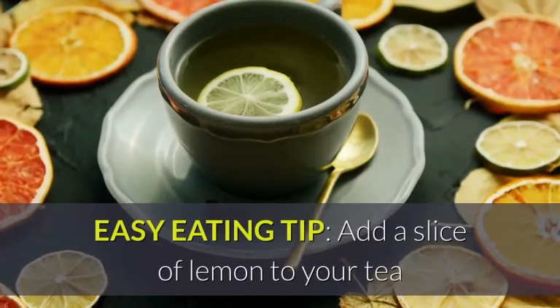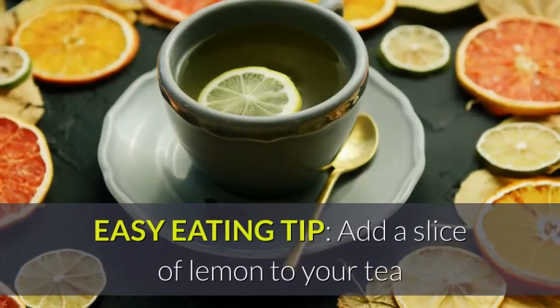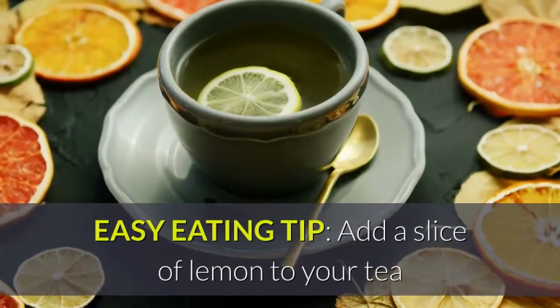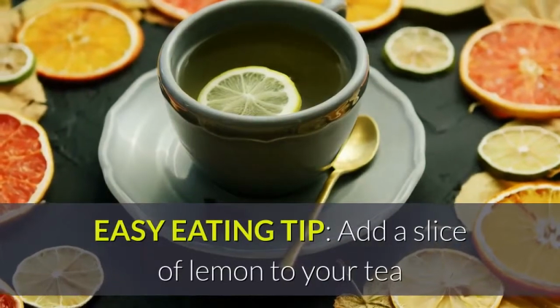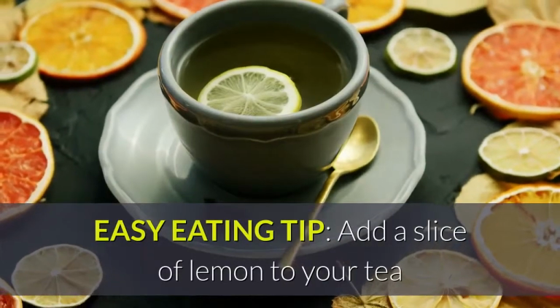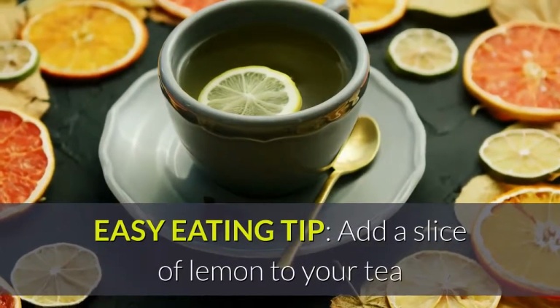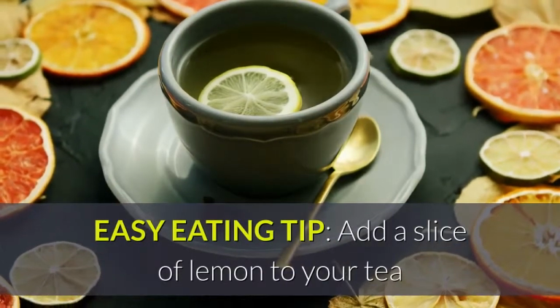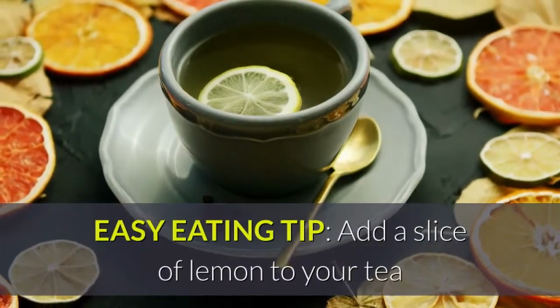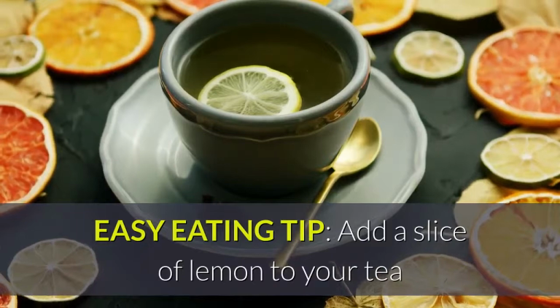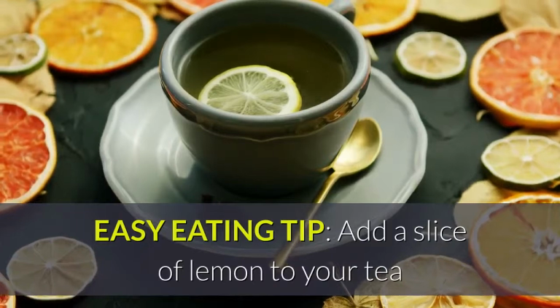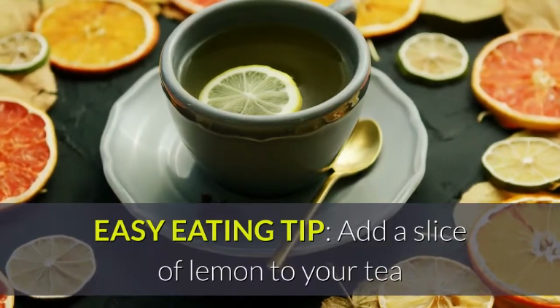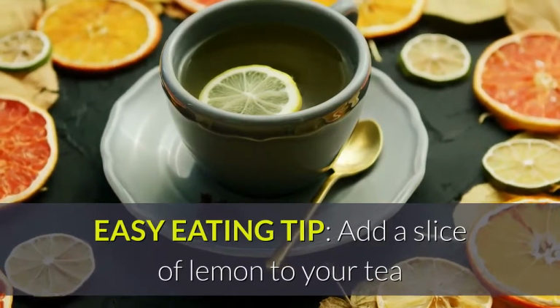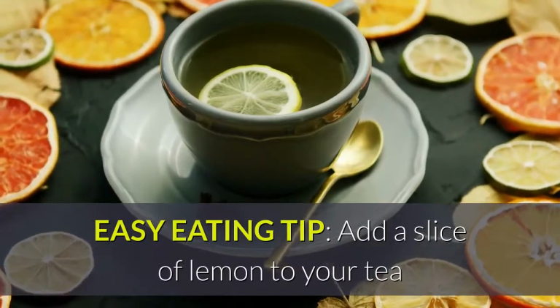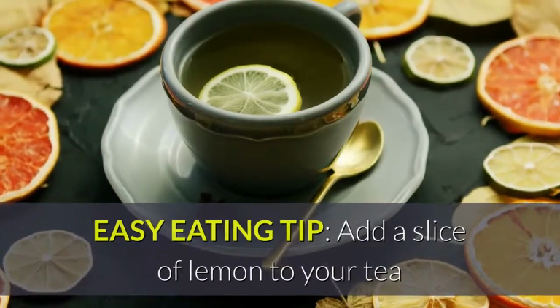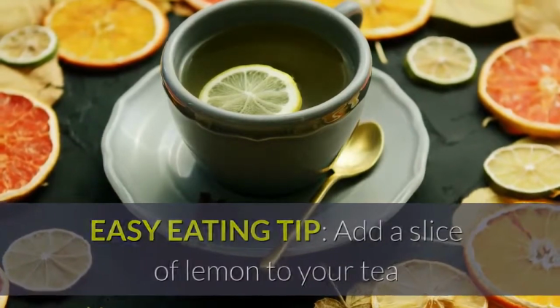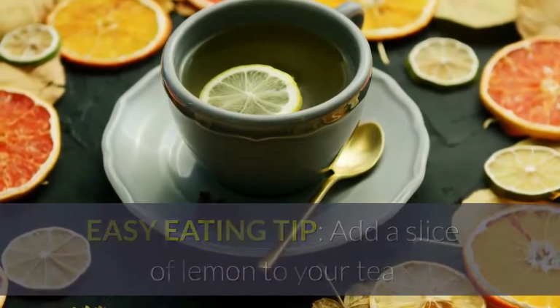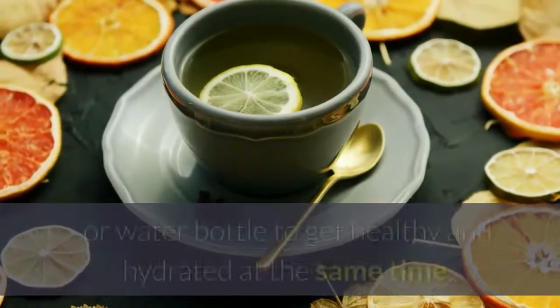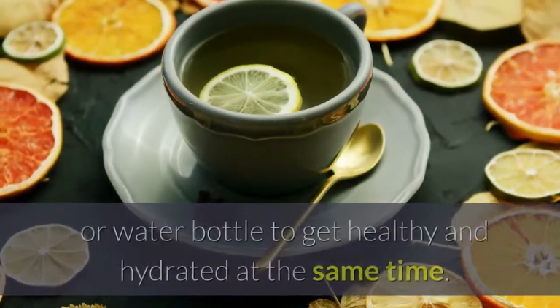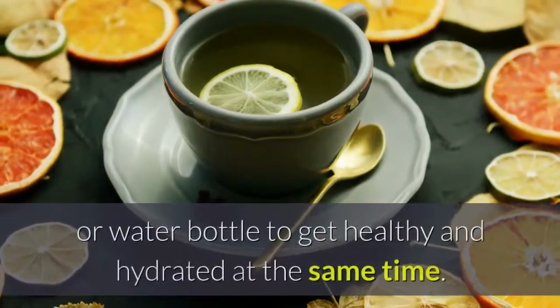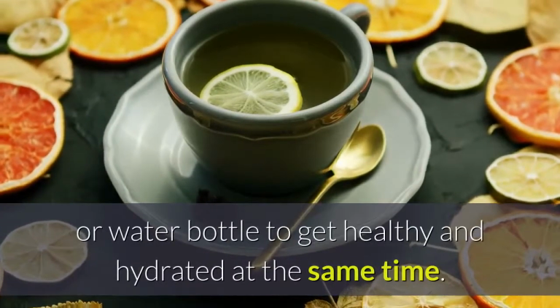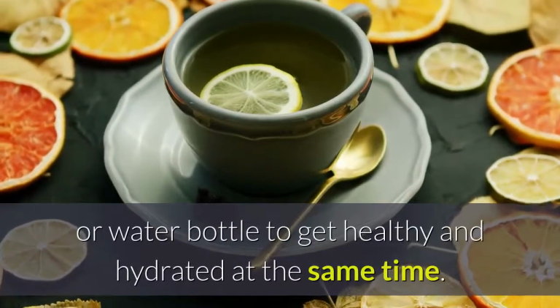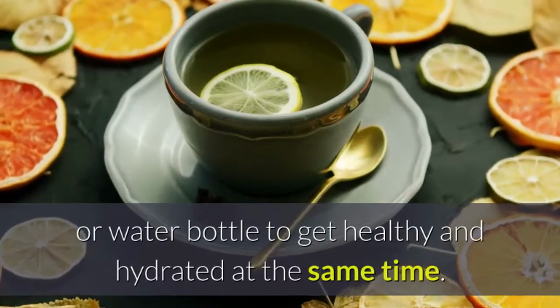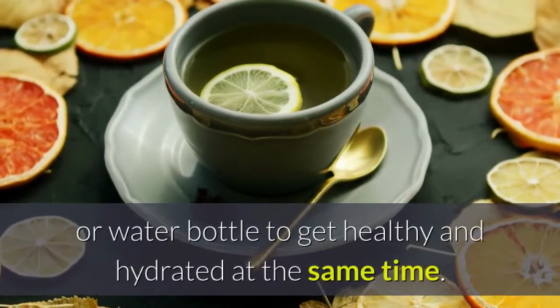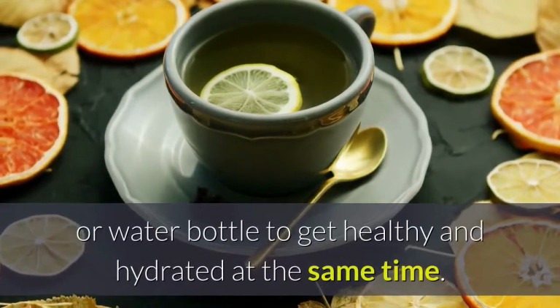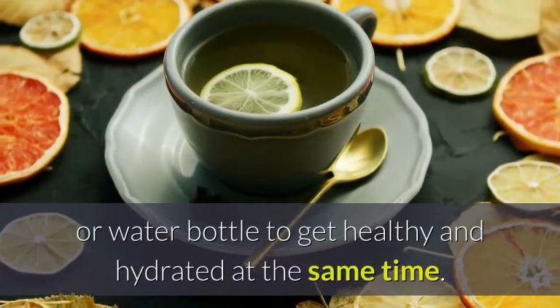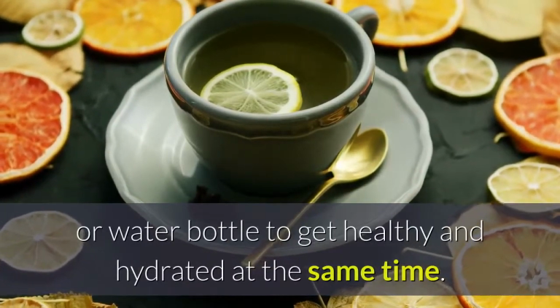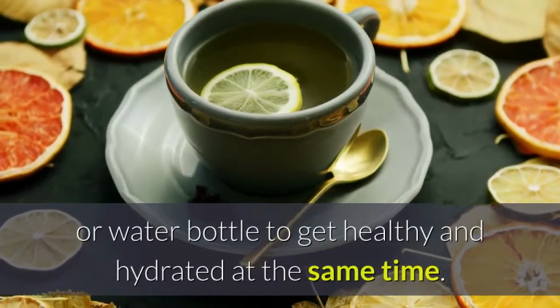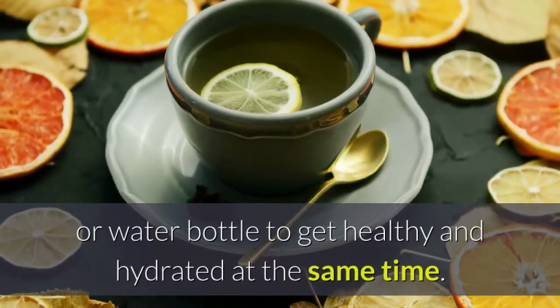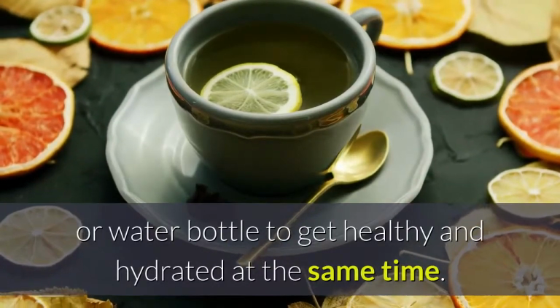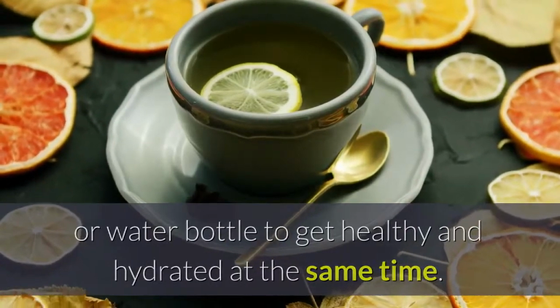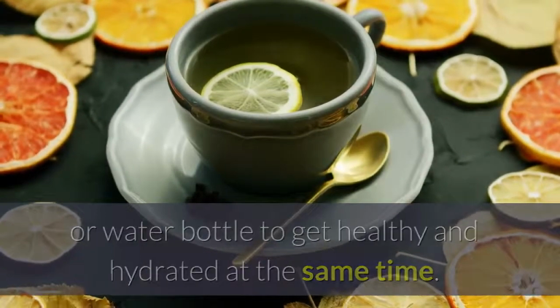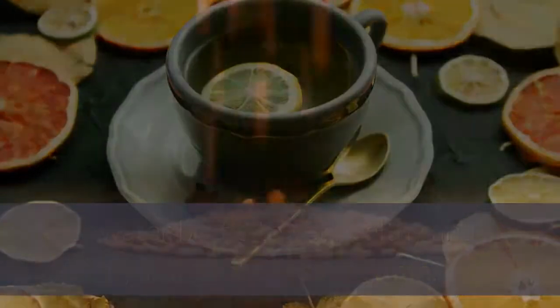Easy eating tip: add a slice of lemon to your tea or water bottle to get healthy and hydrated at the same time.